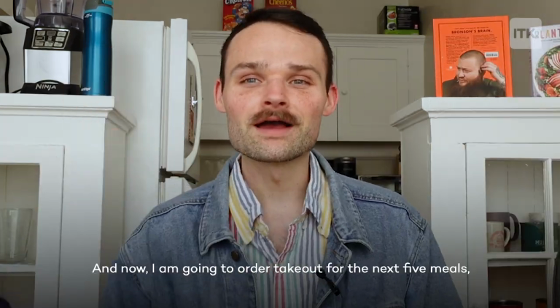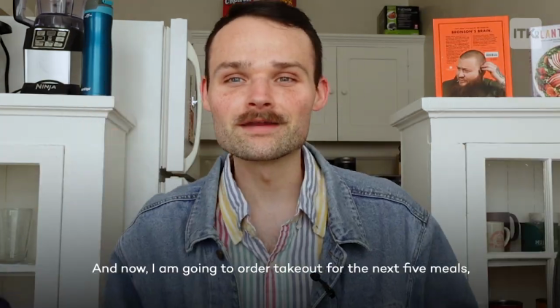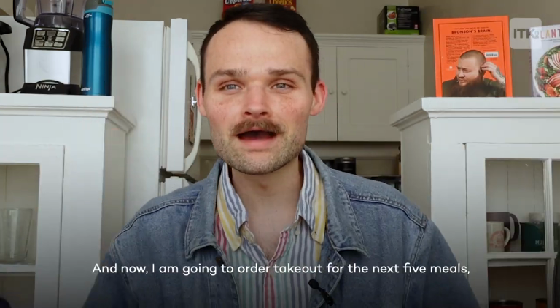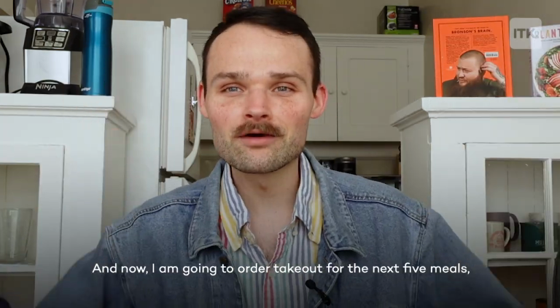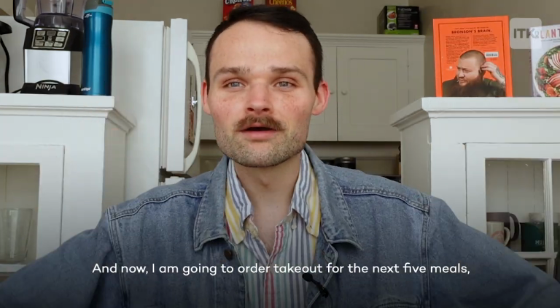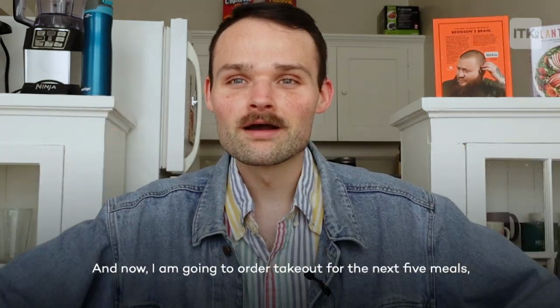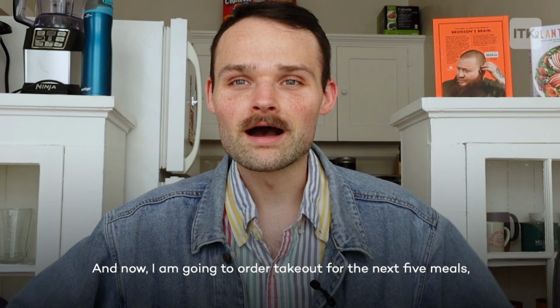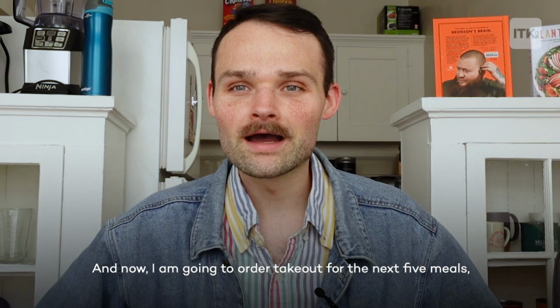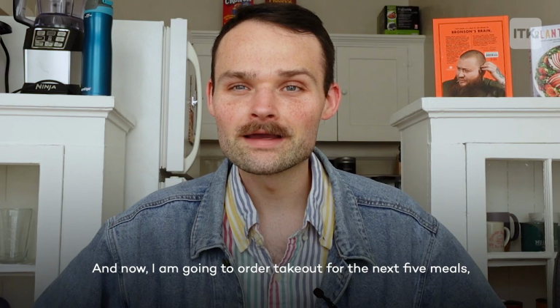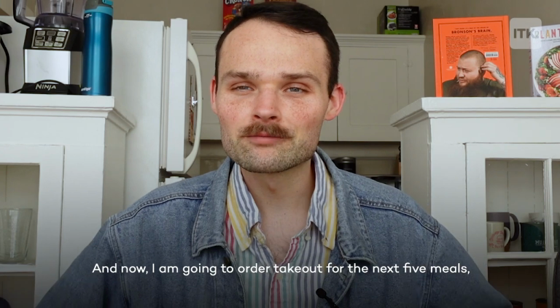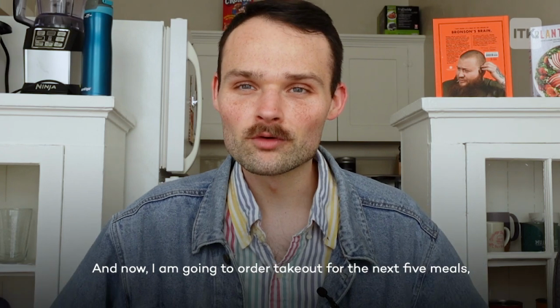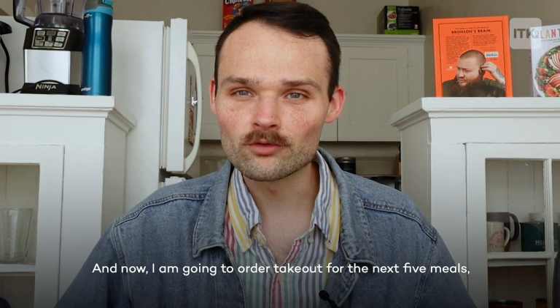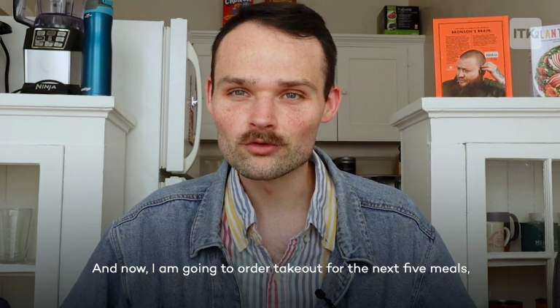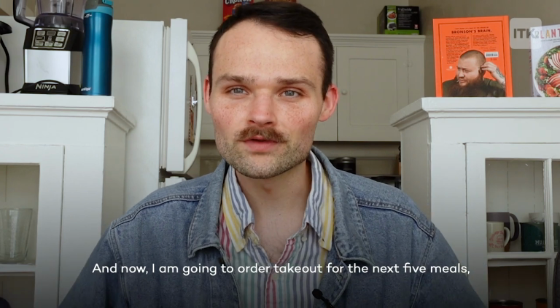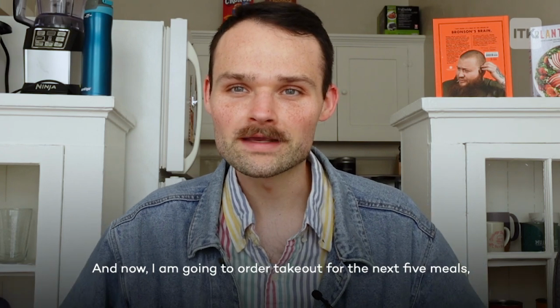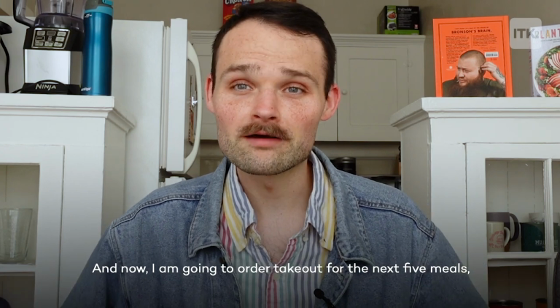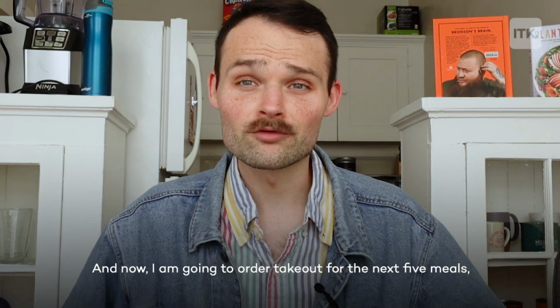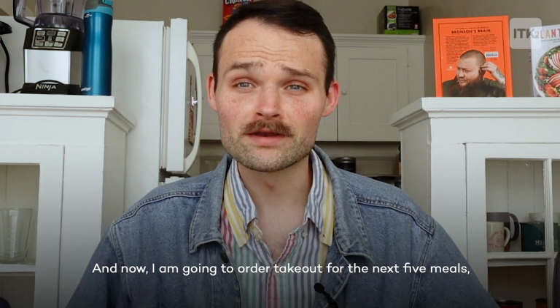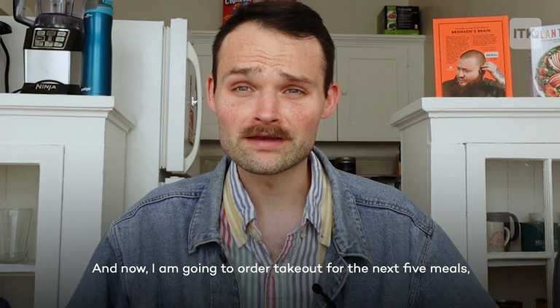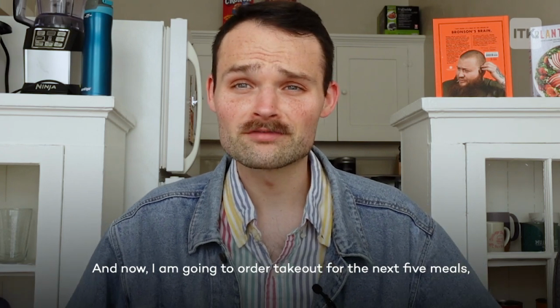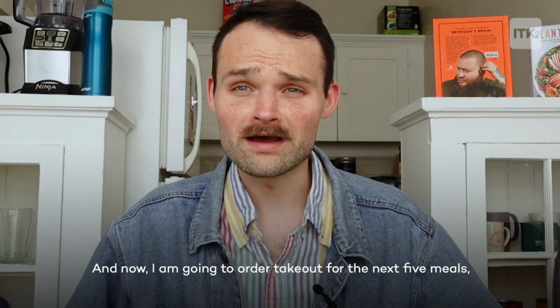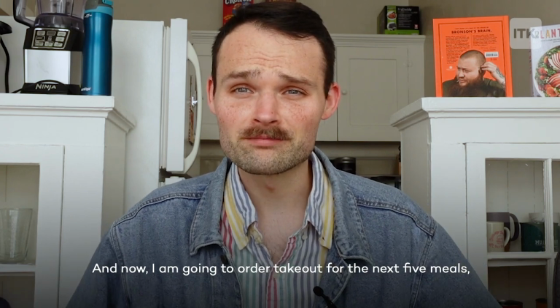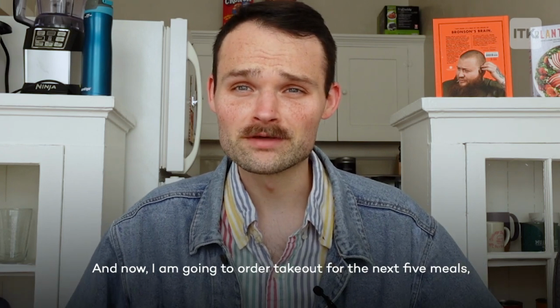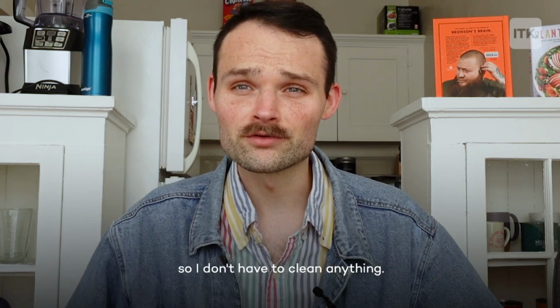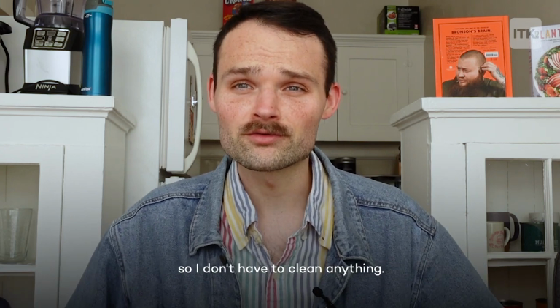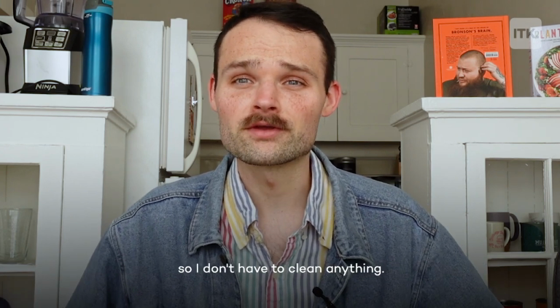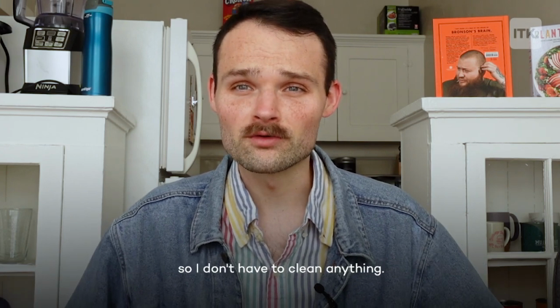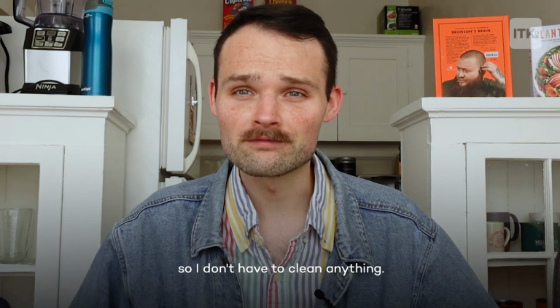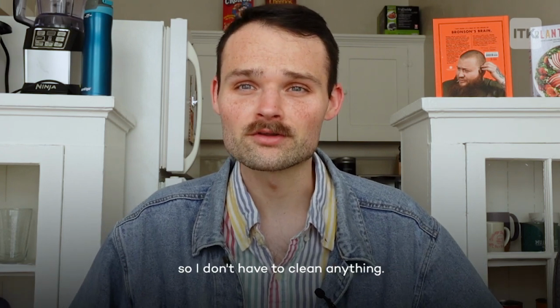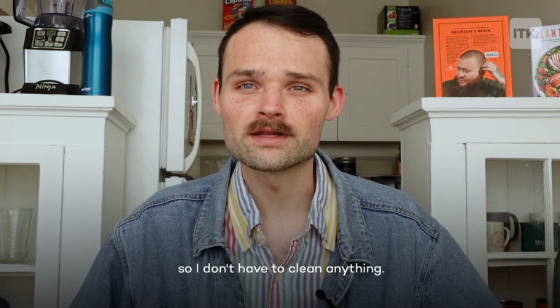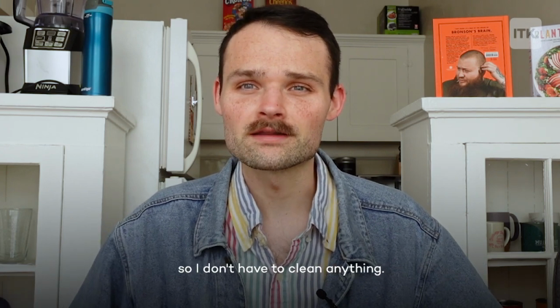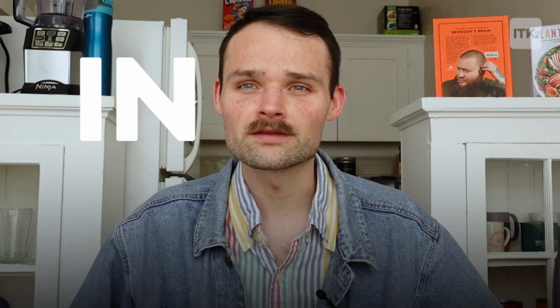And now I am going to order takeout for the next five meals so I don't have to clean anything.